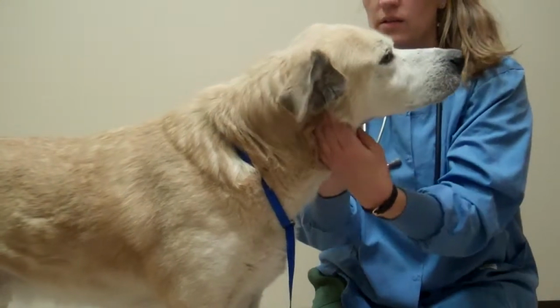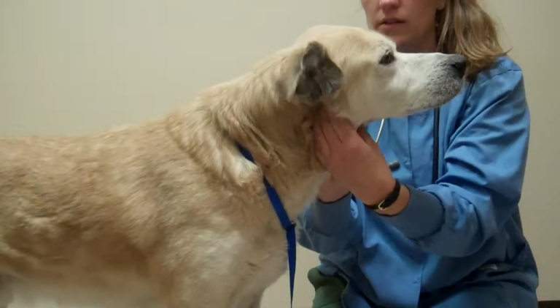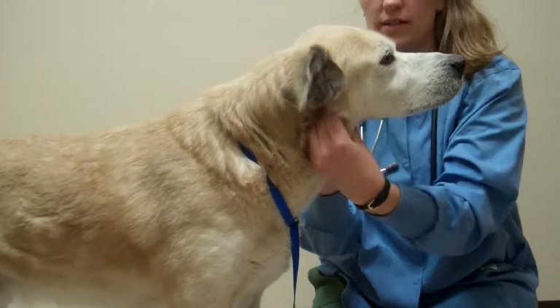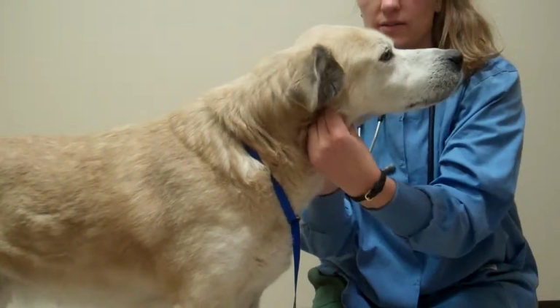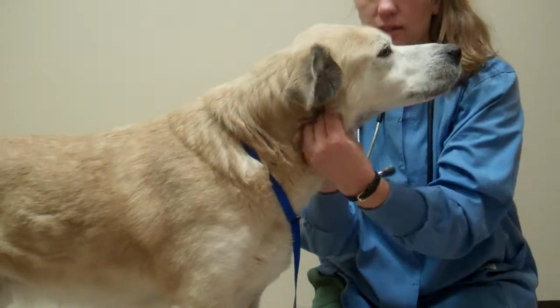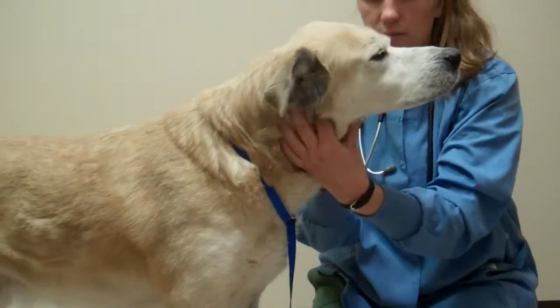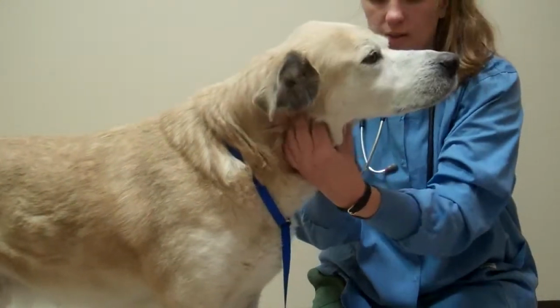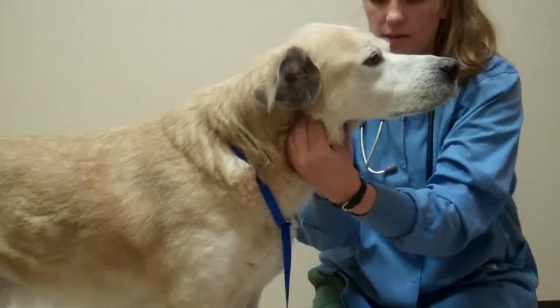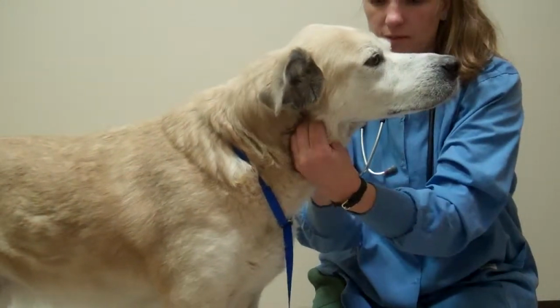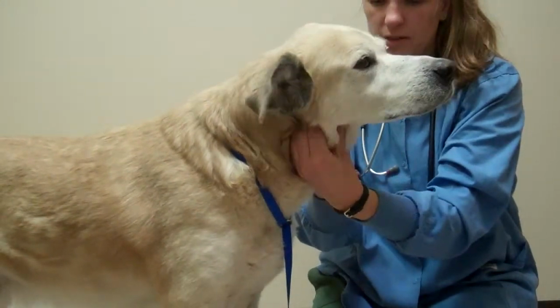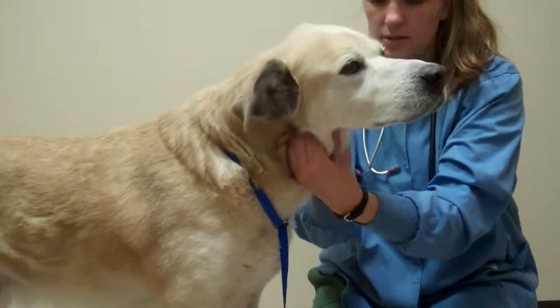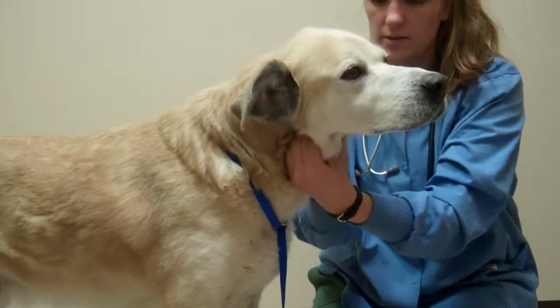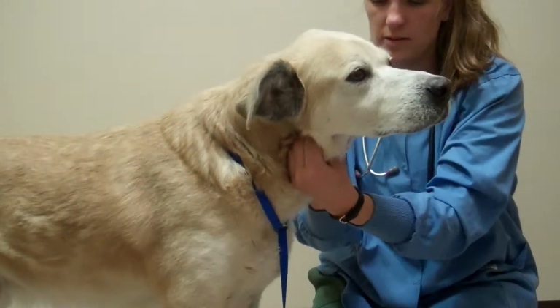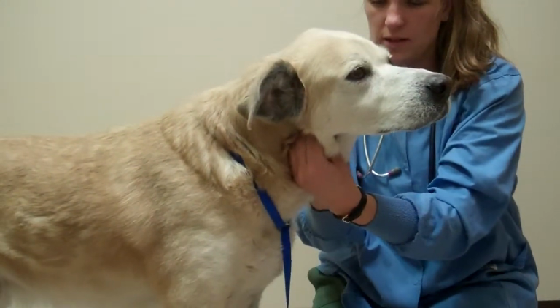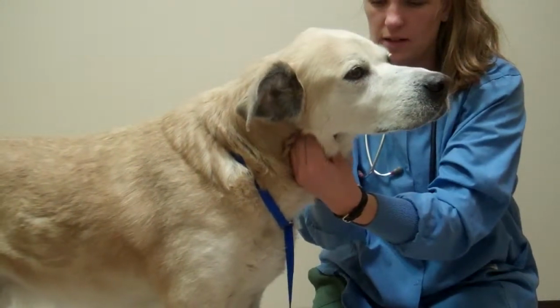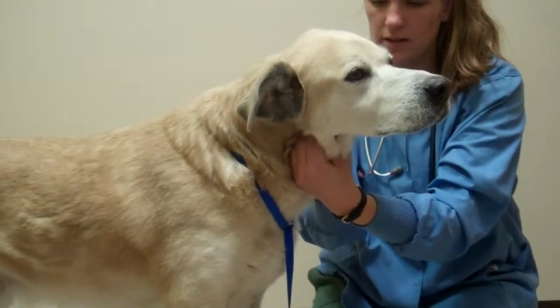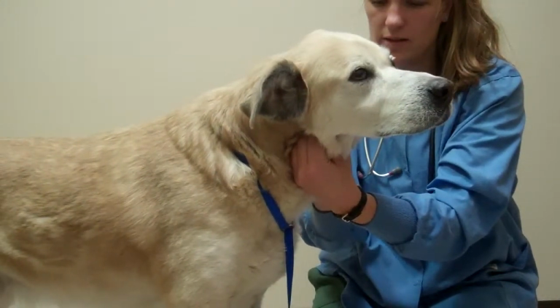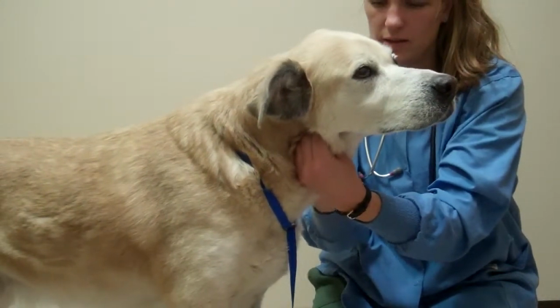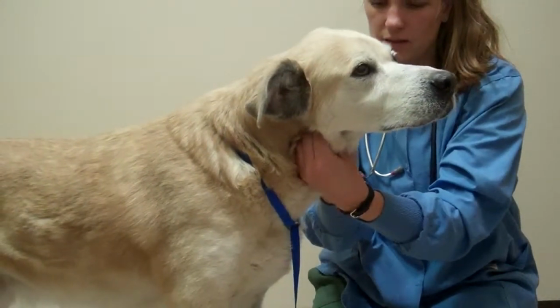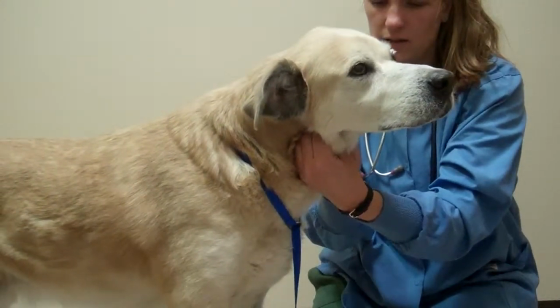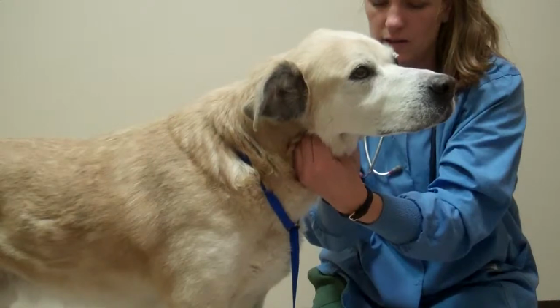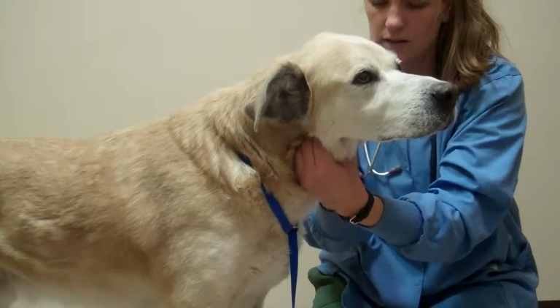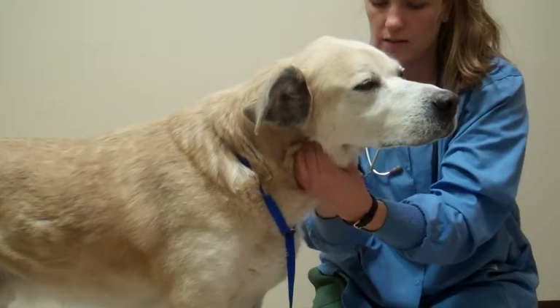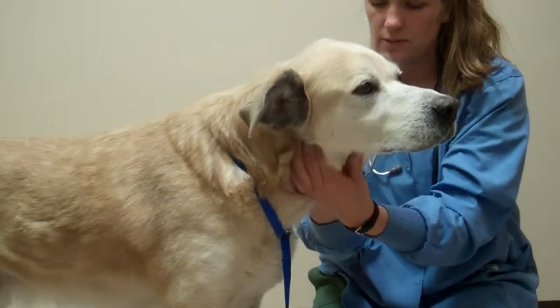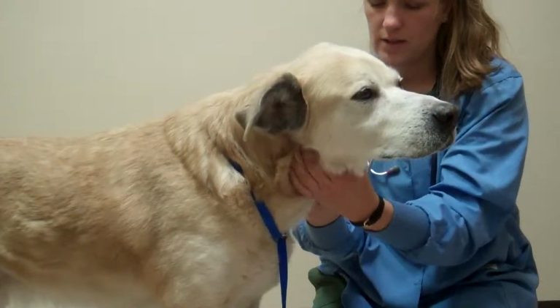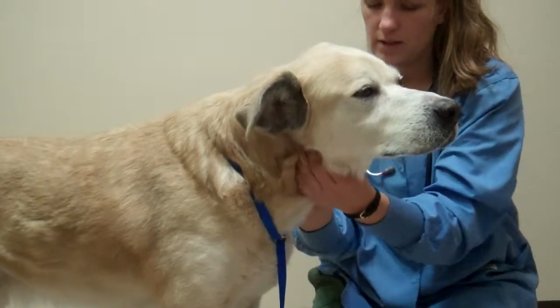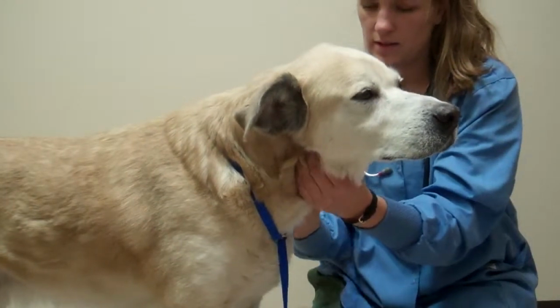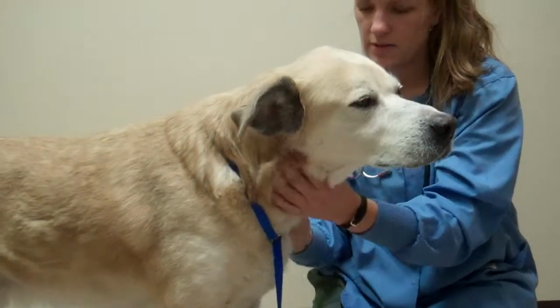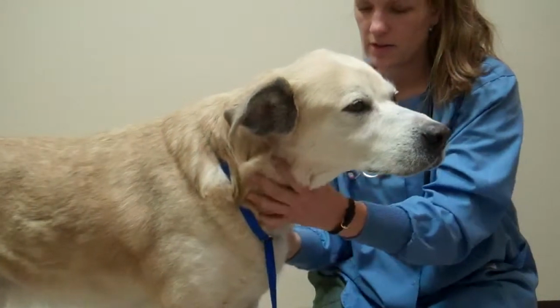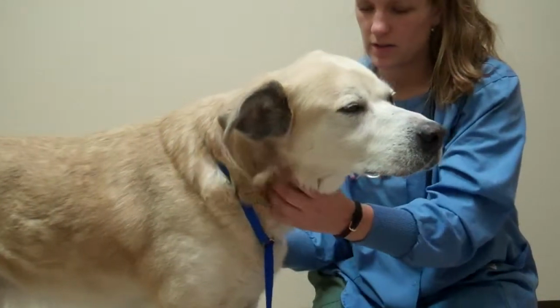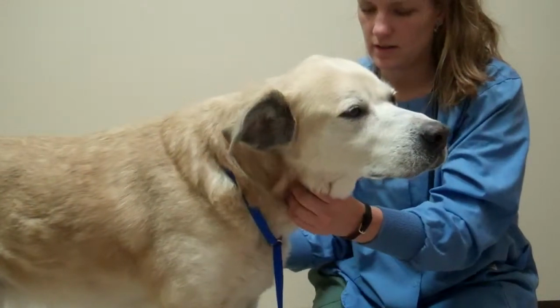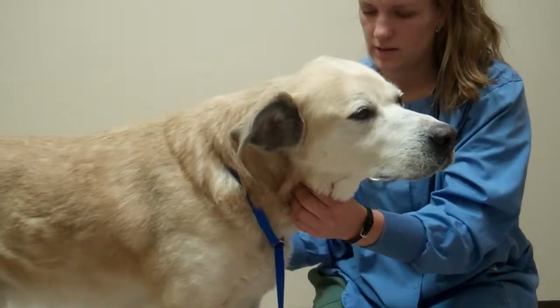Next, I'll feel for his lymph nodes. They don't feel enlarged at all.